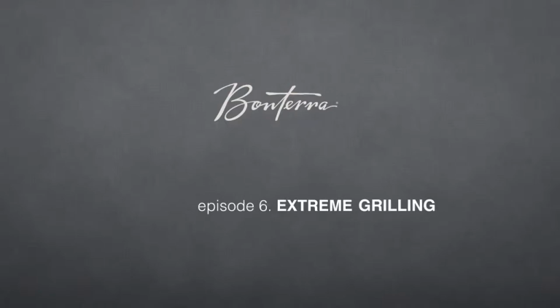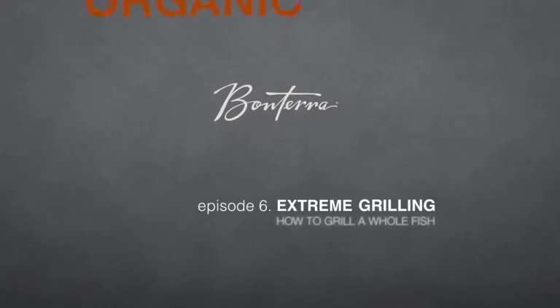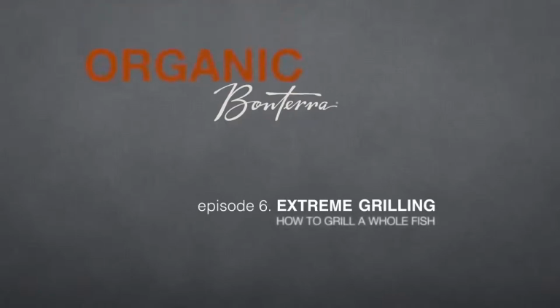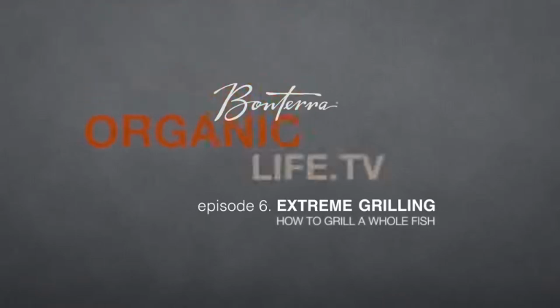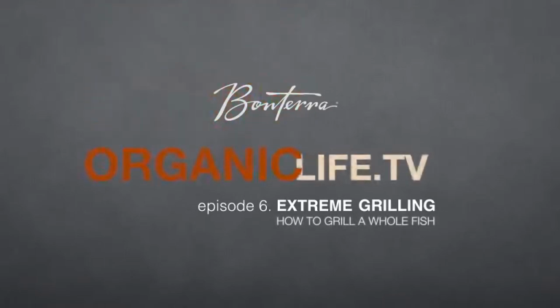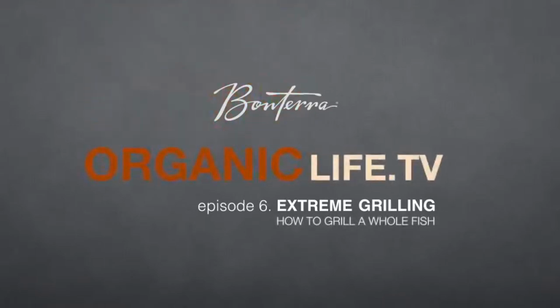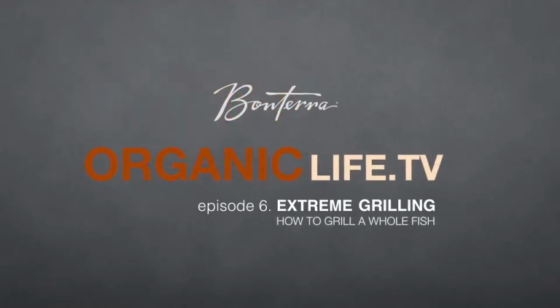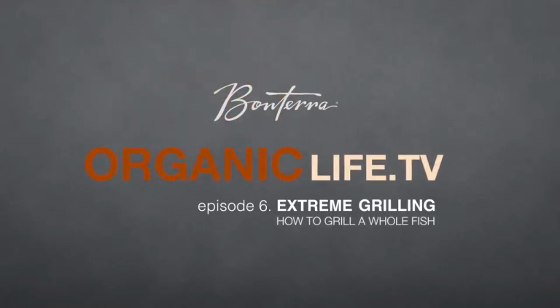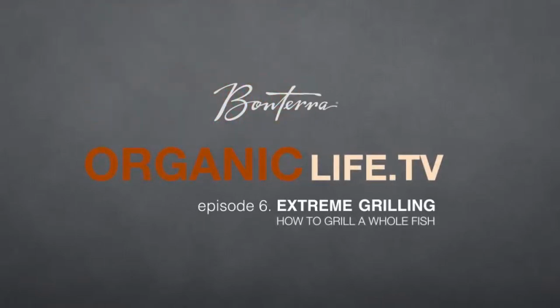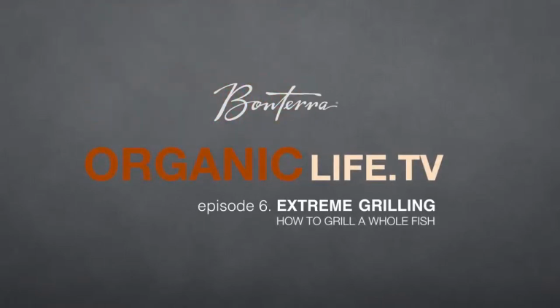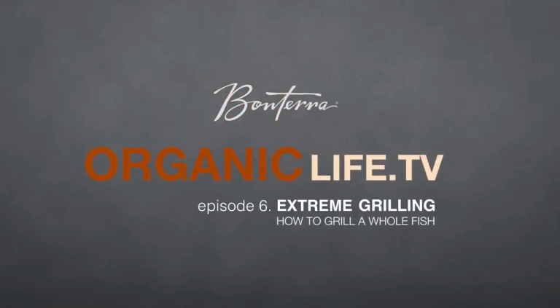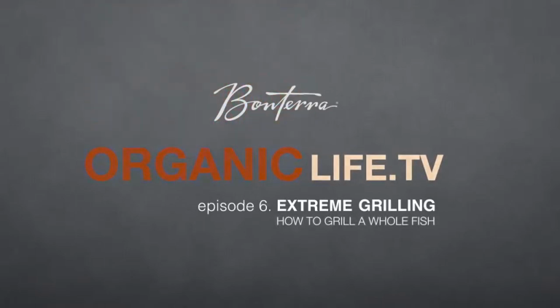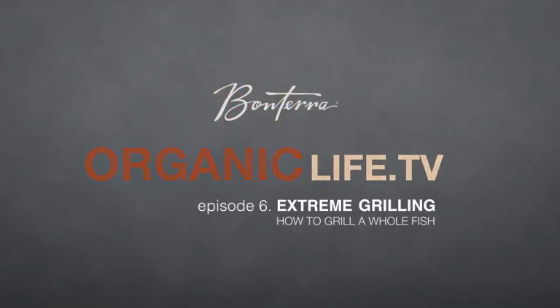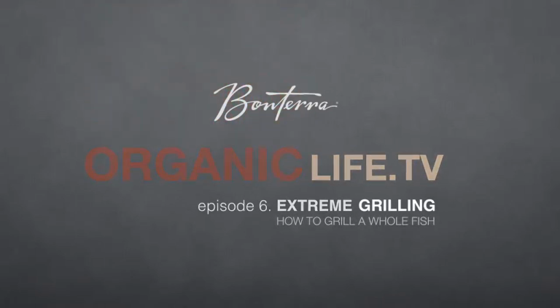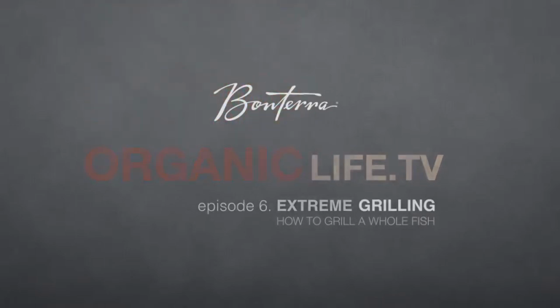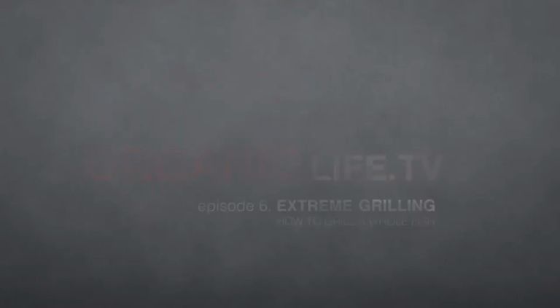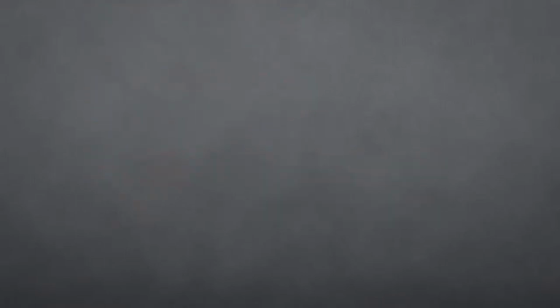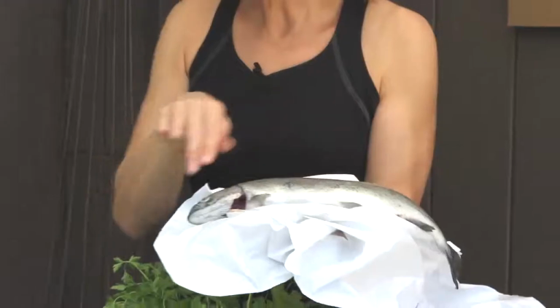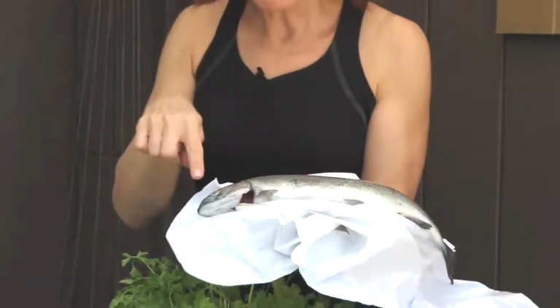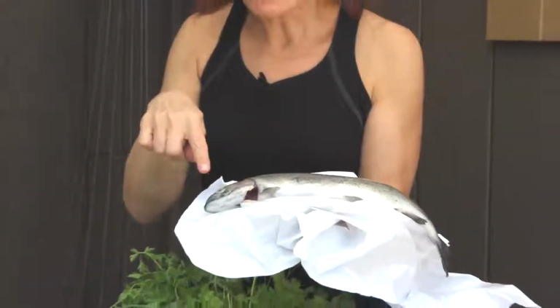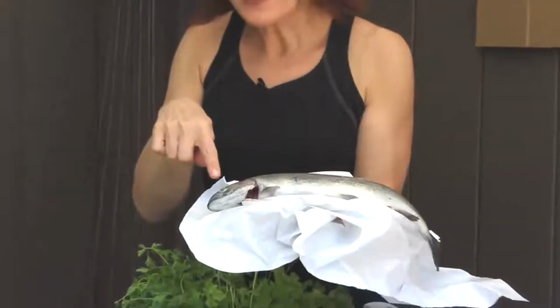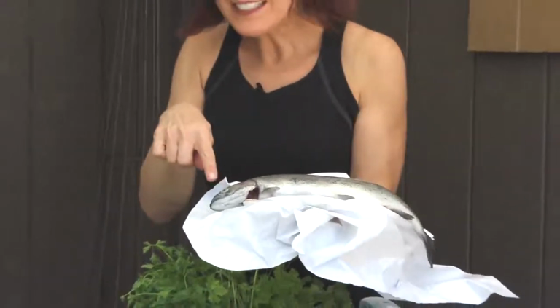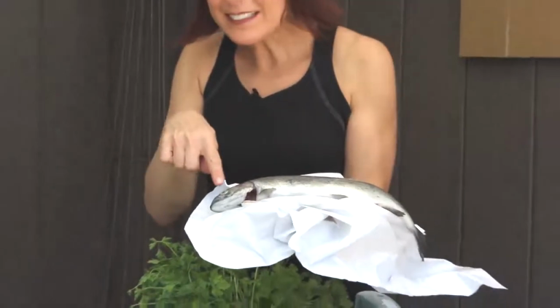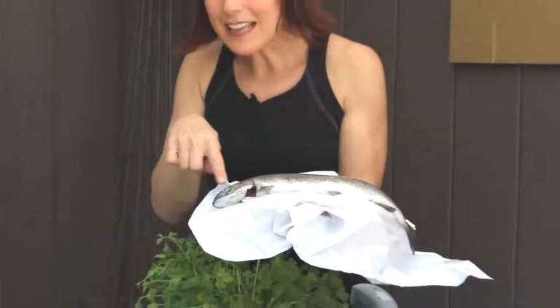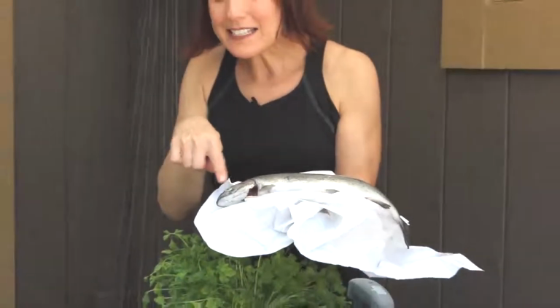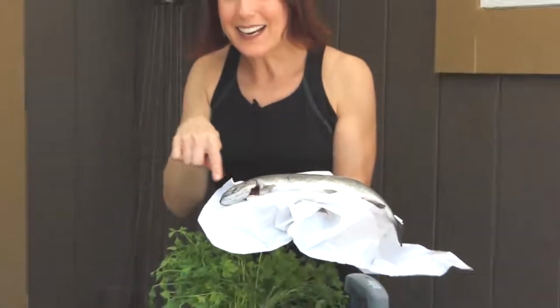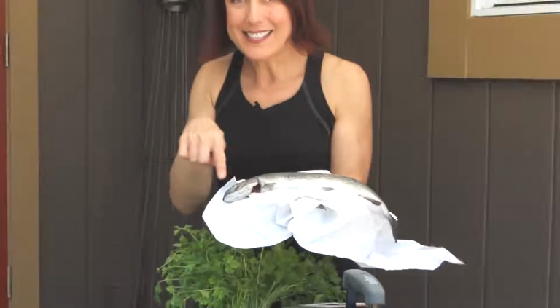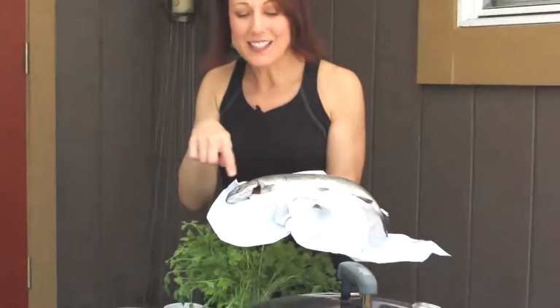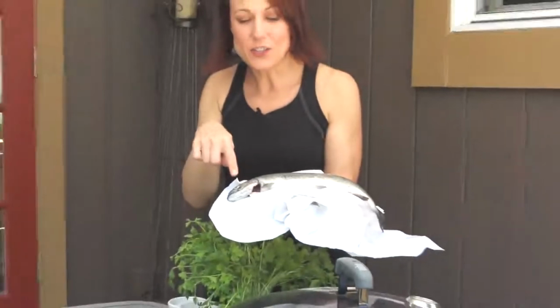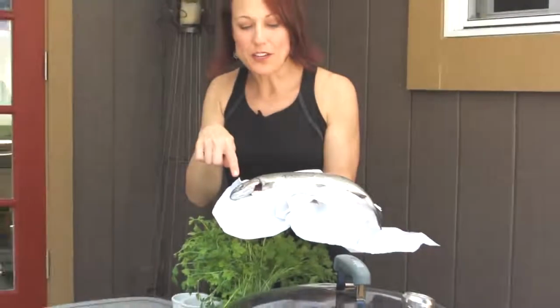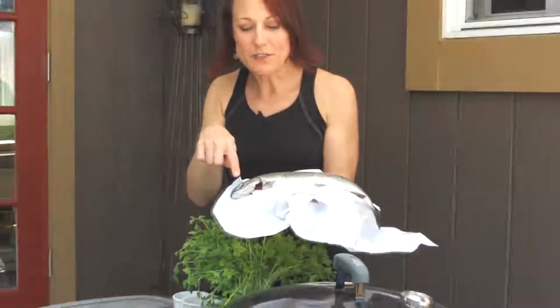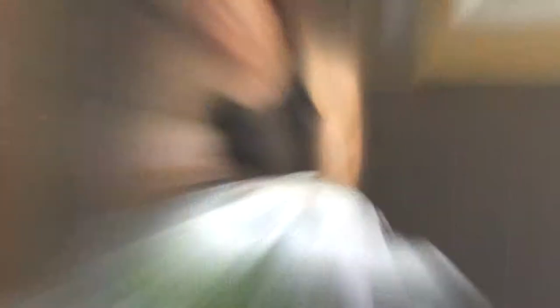You want to choose a fish that's already cleaned and scaled, and look for clear, glassy eyes that let you know that it's fresh.